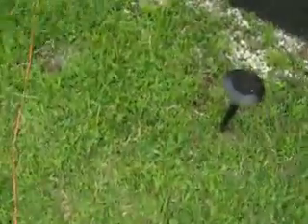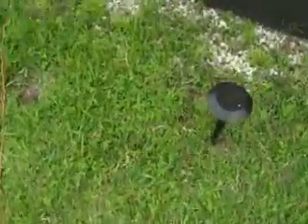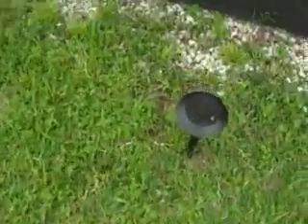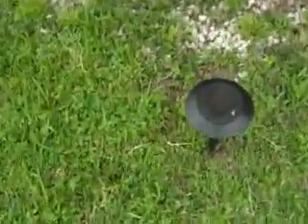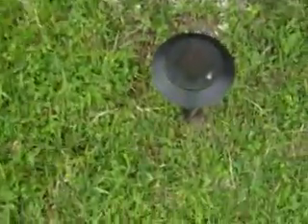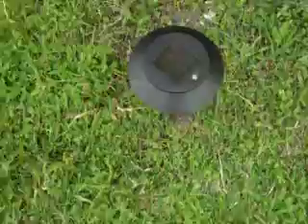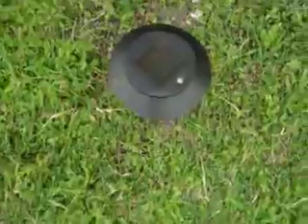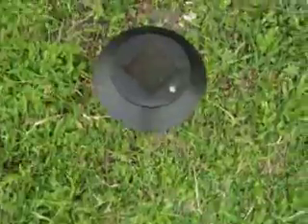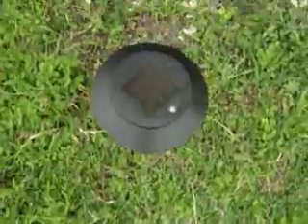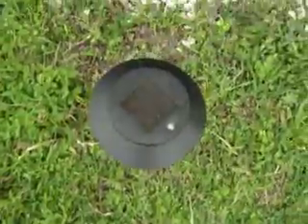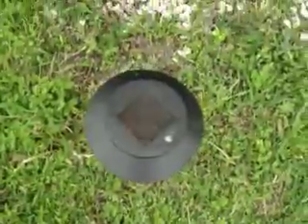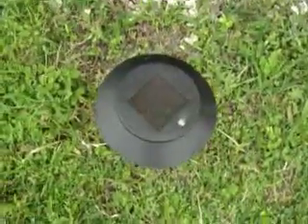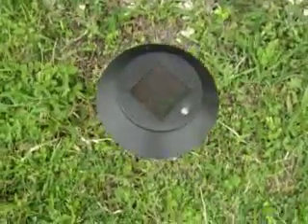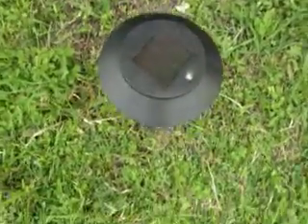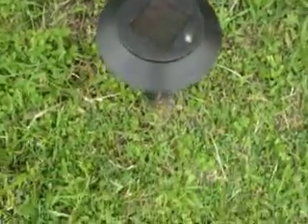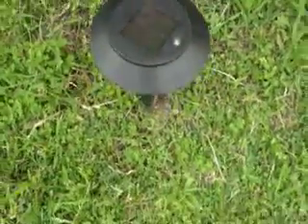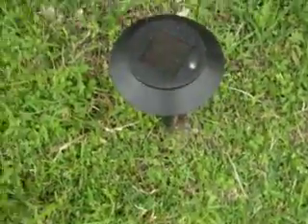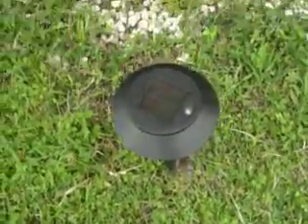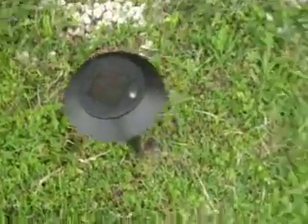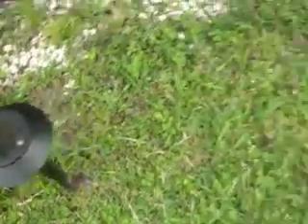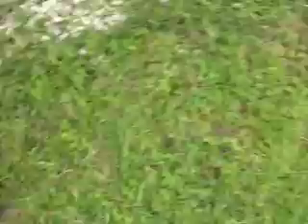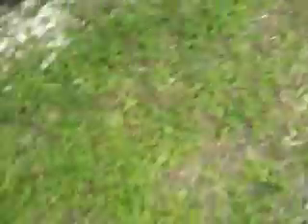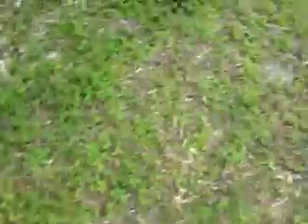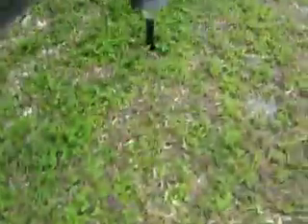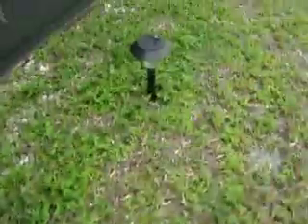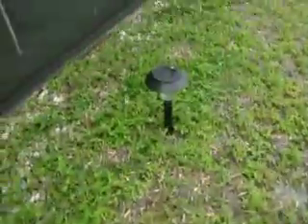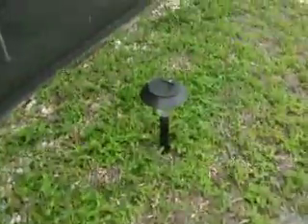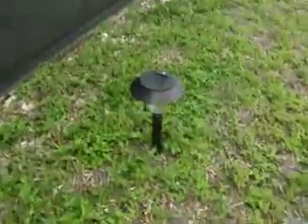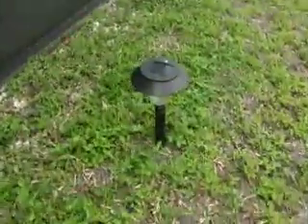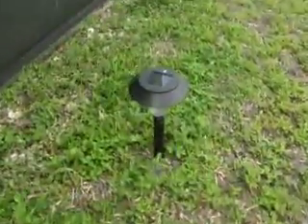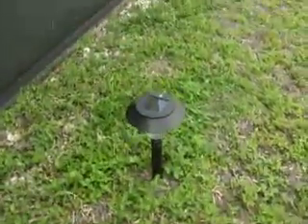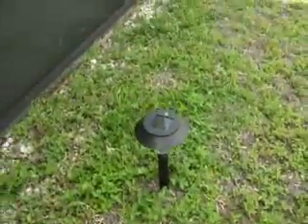Over here I got some solar lights. I got them out in the front and out in the backyard.